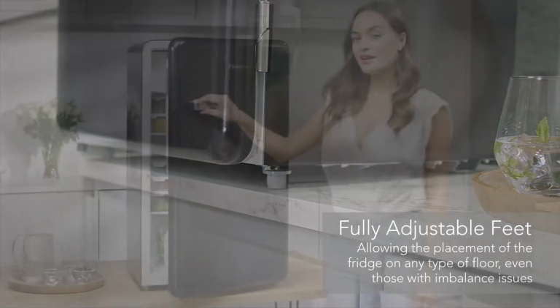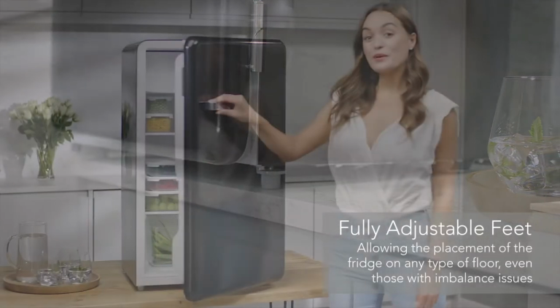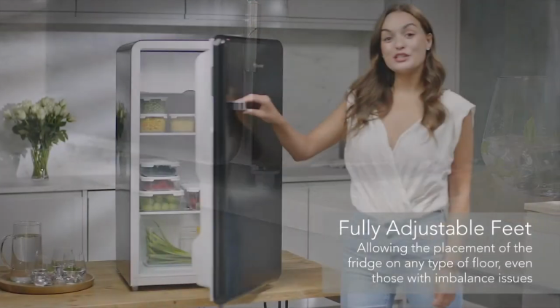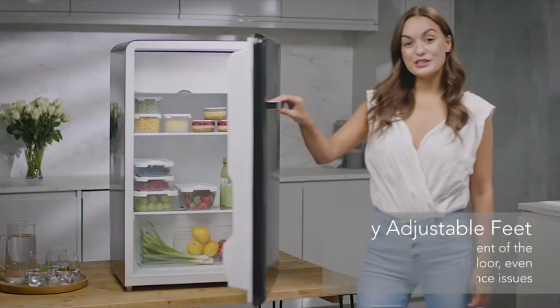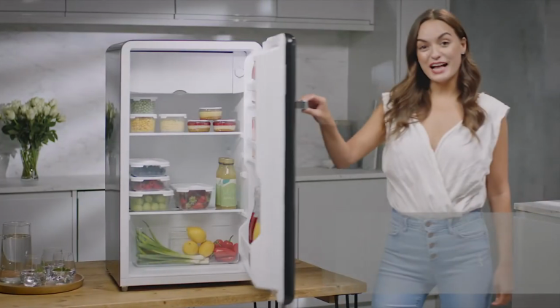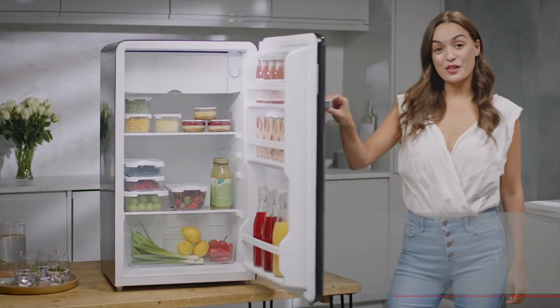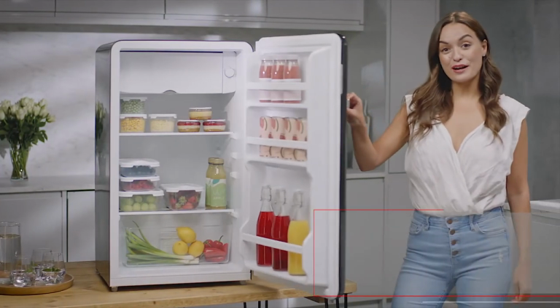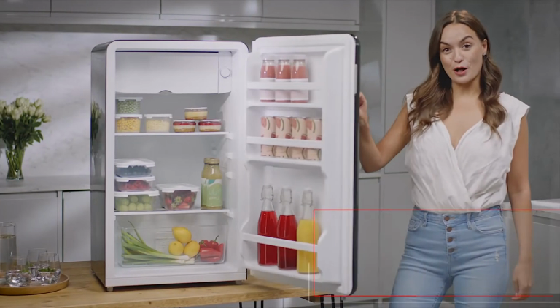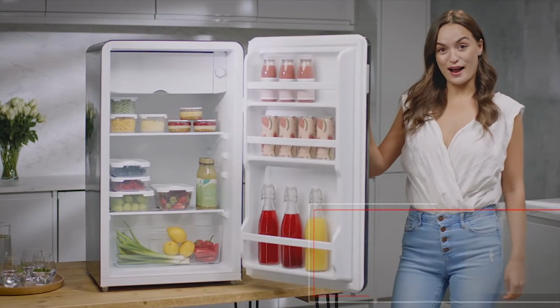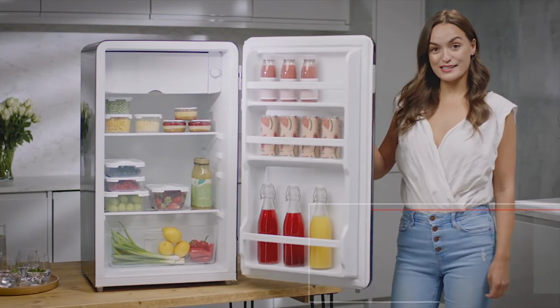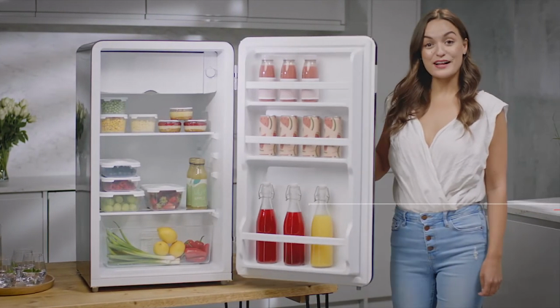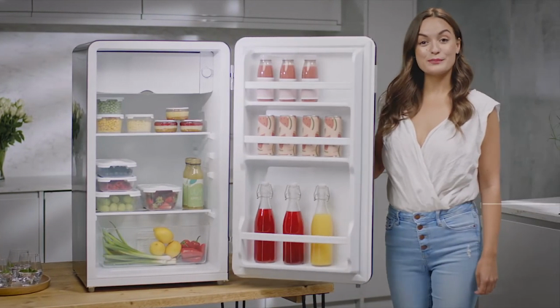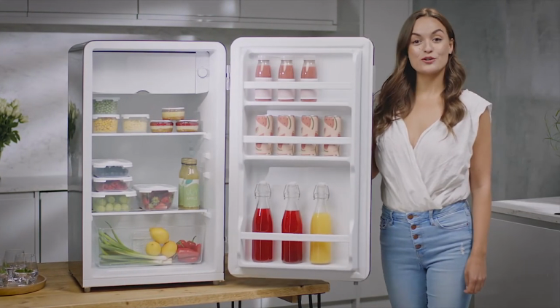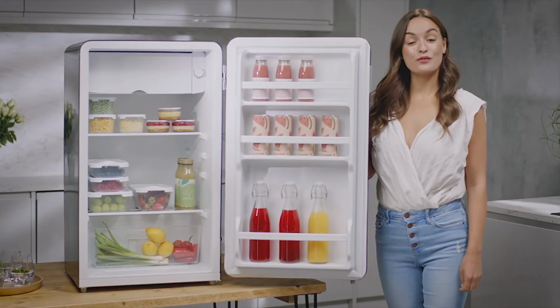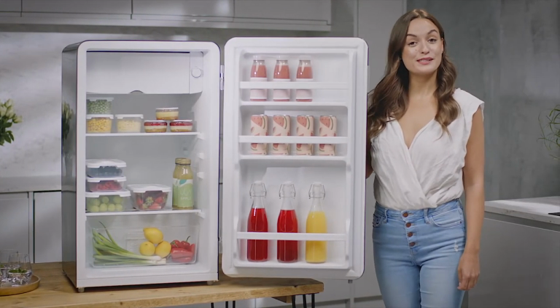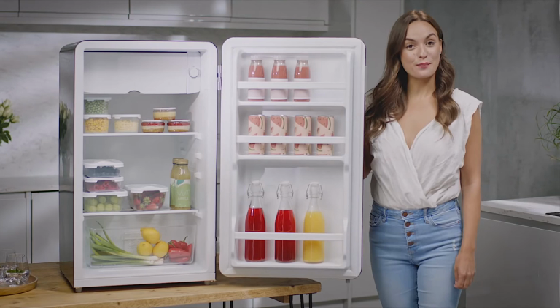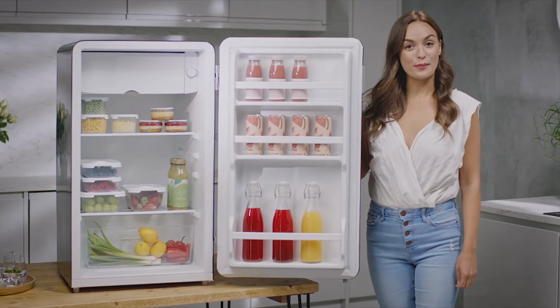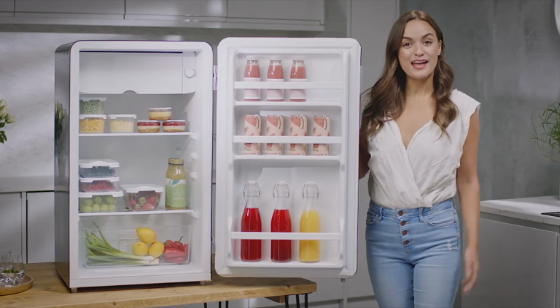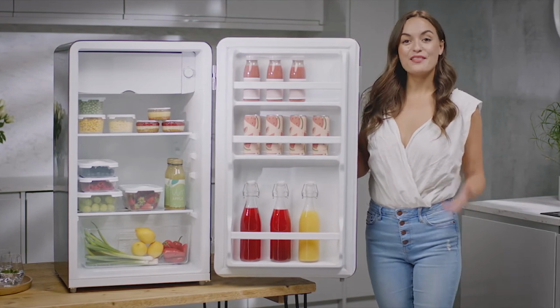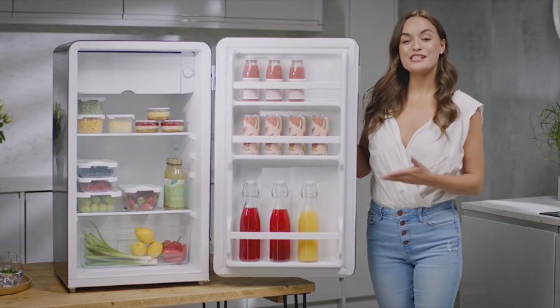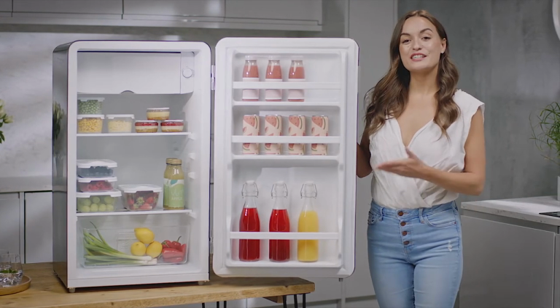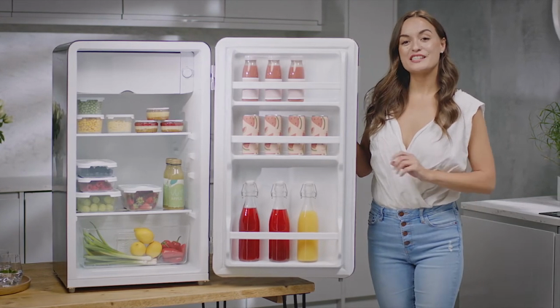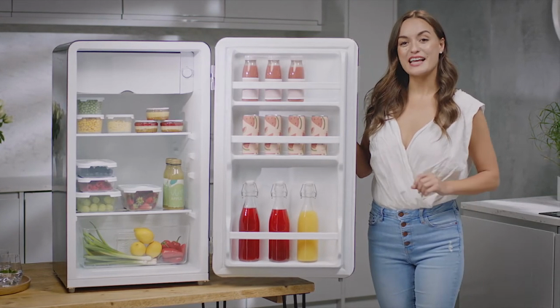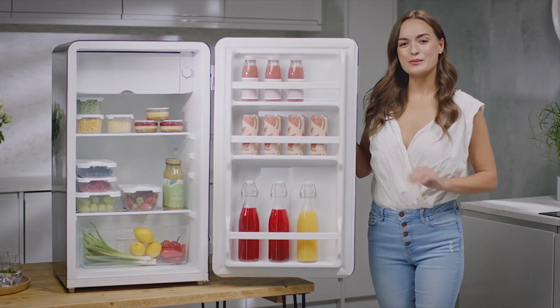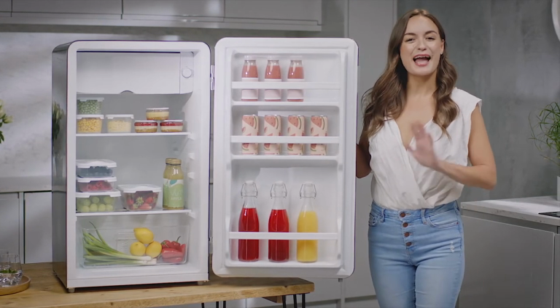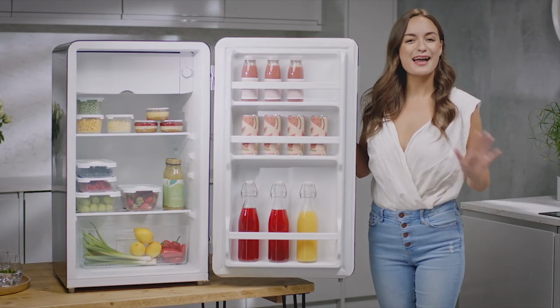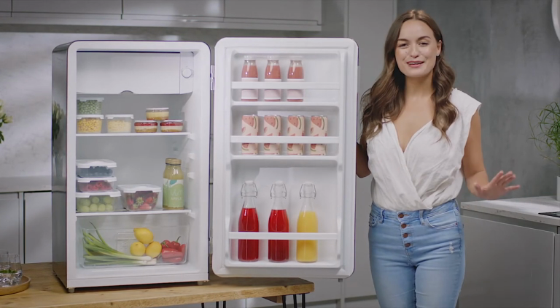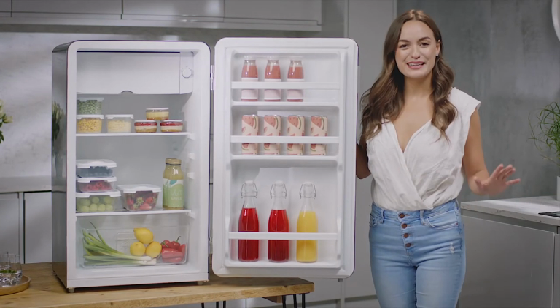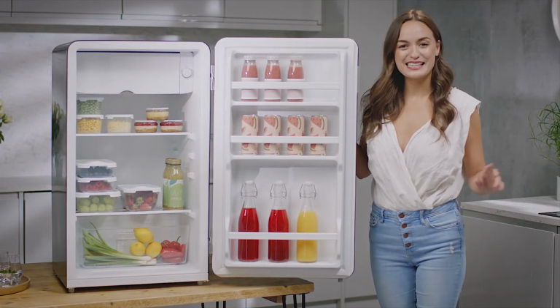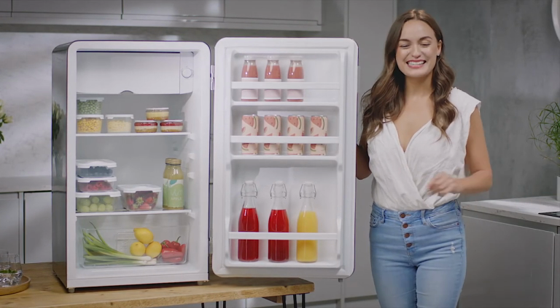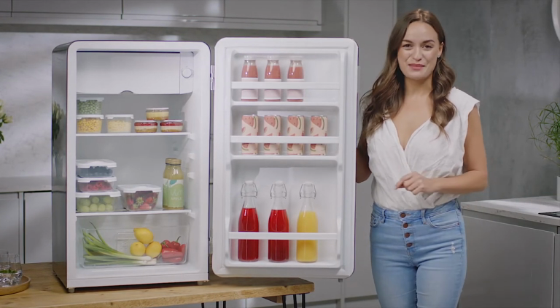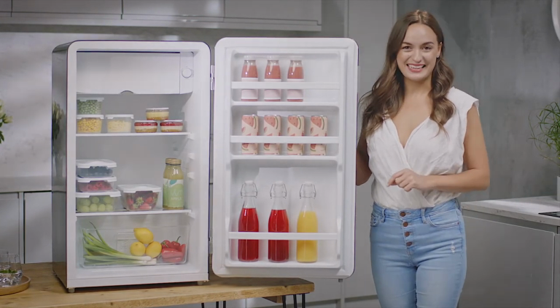With two shelves, three bottle racks, a vegetable drawer, and a freezer compartment, this fridge is designed with carefree maintenance in mind.